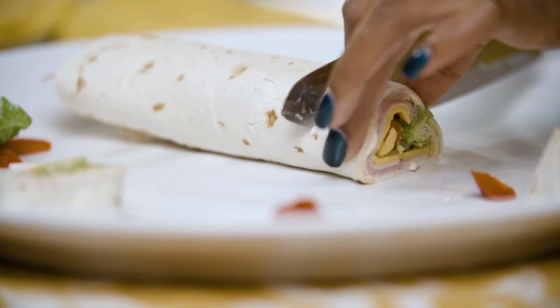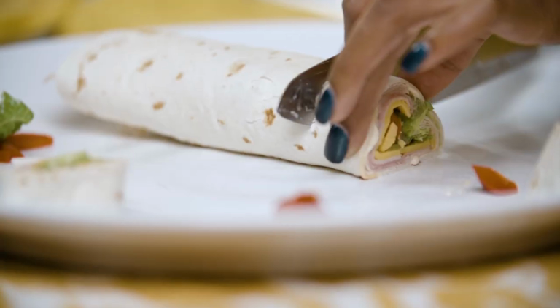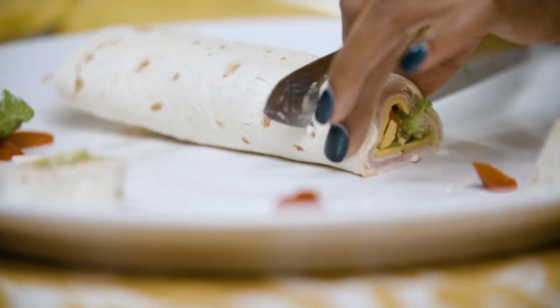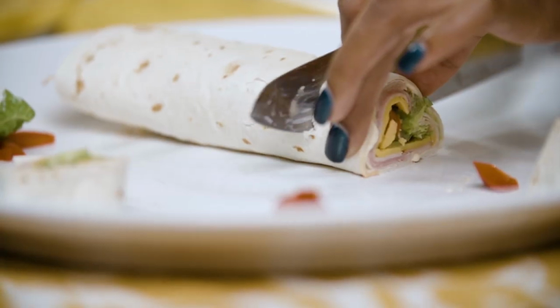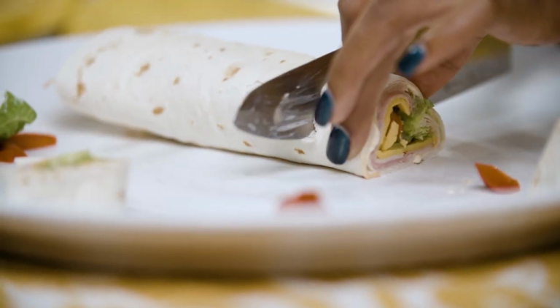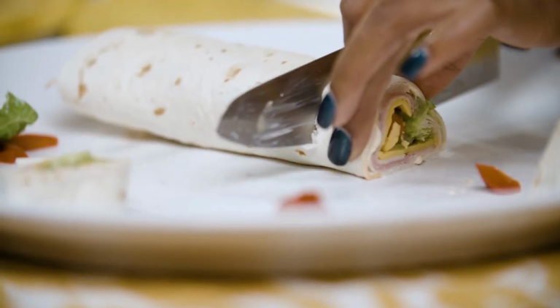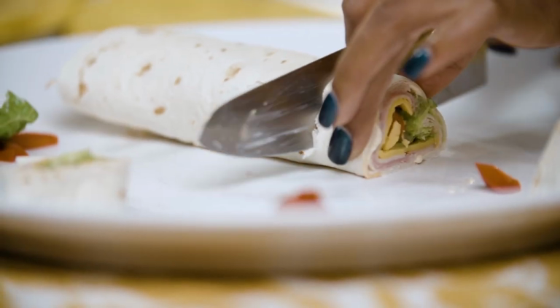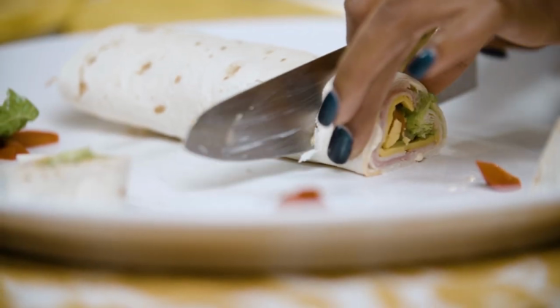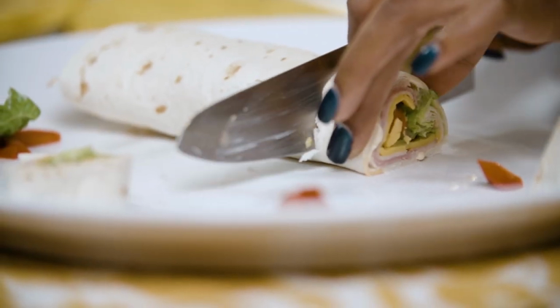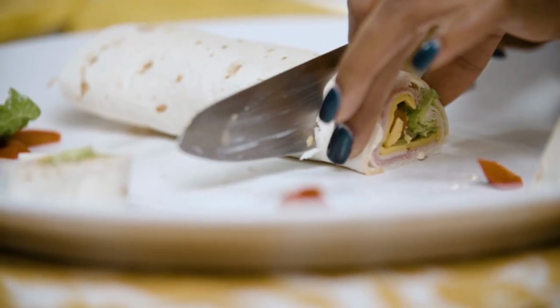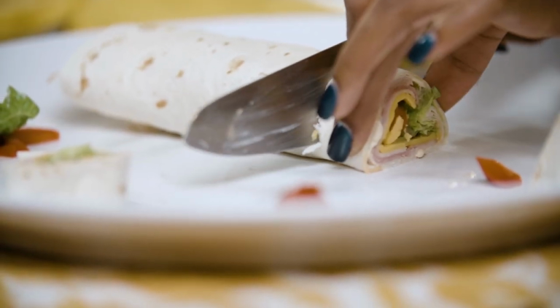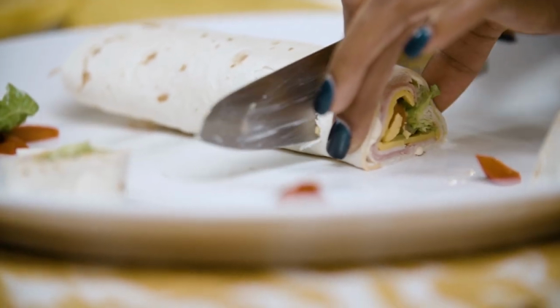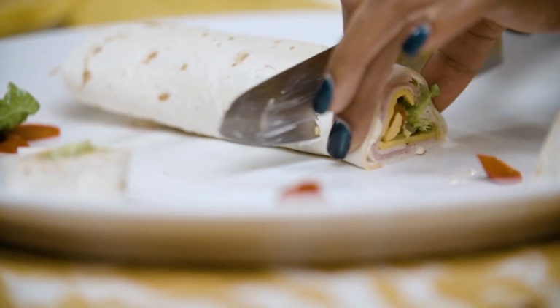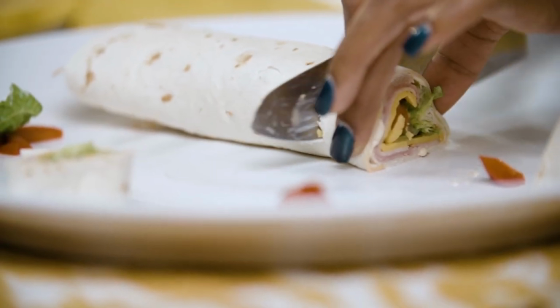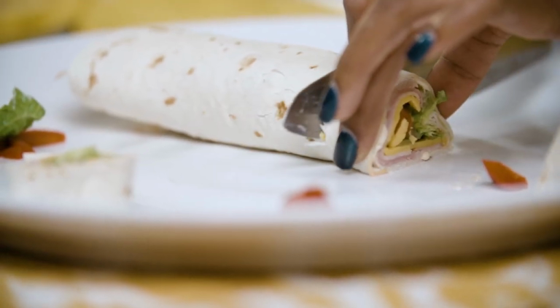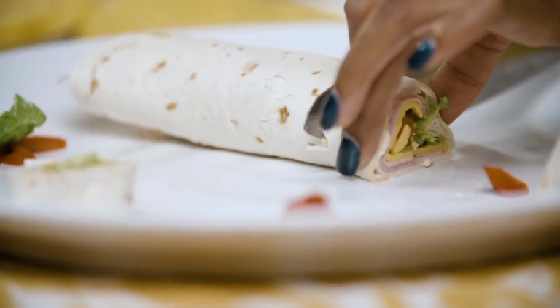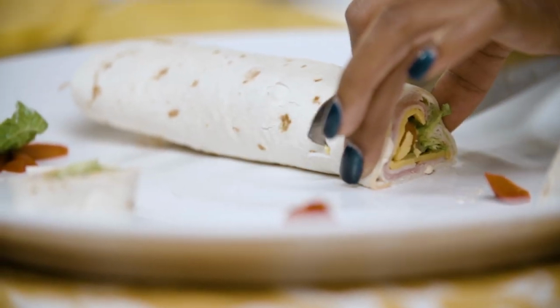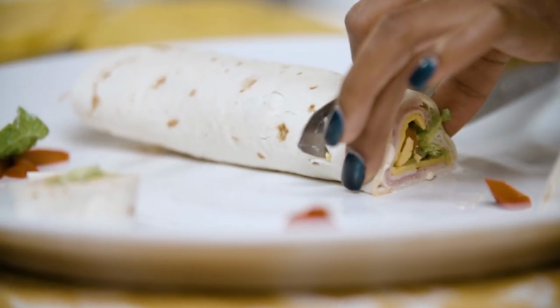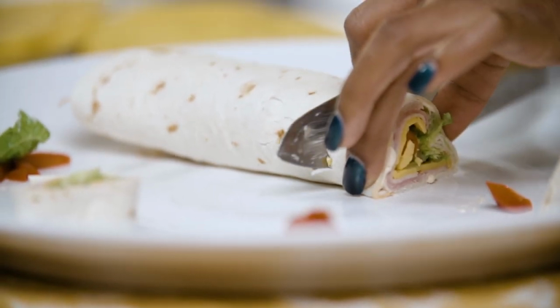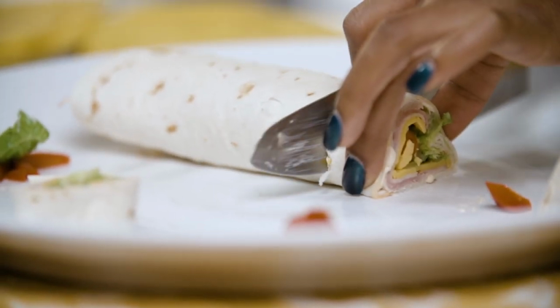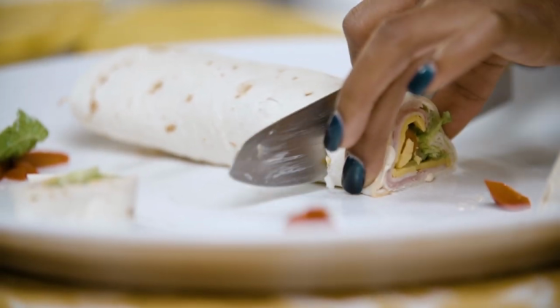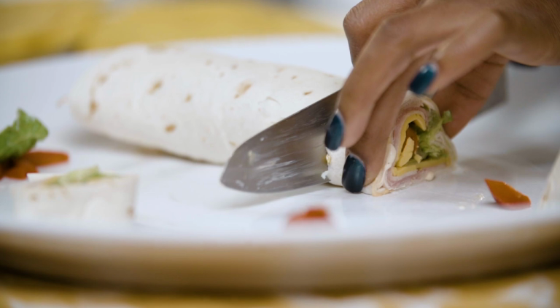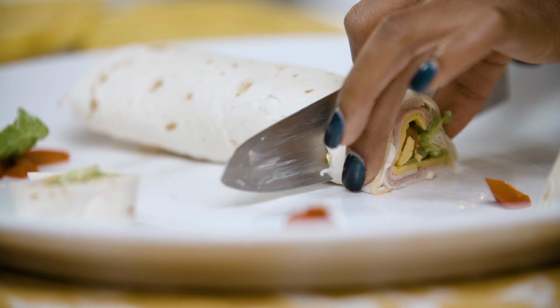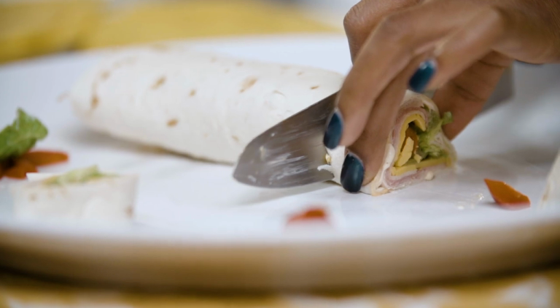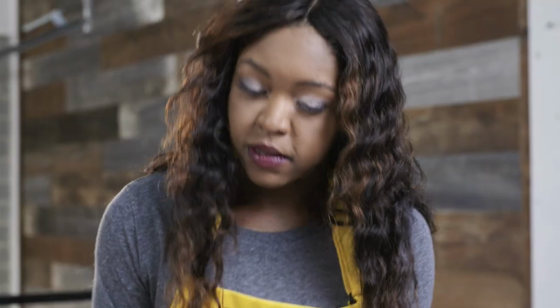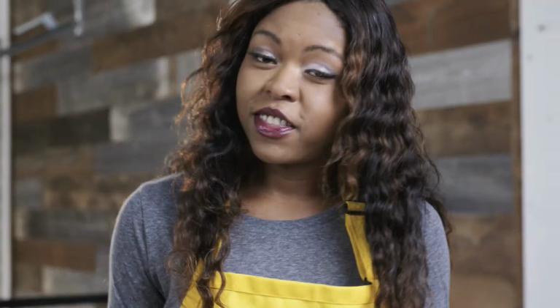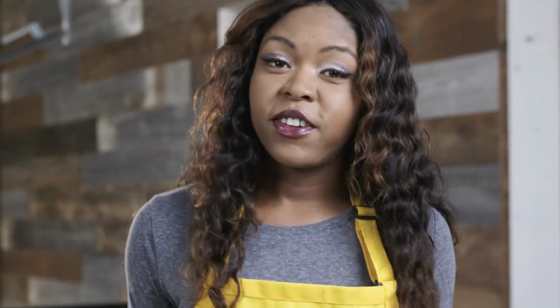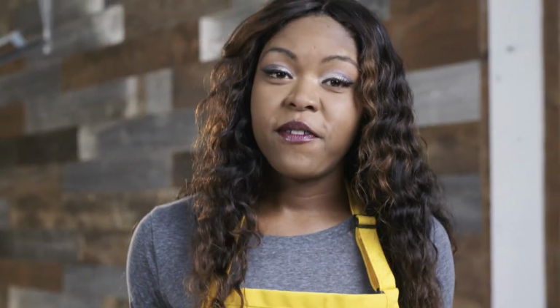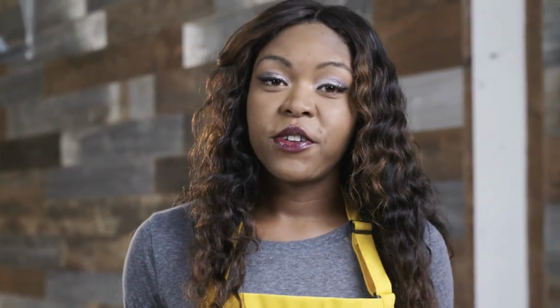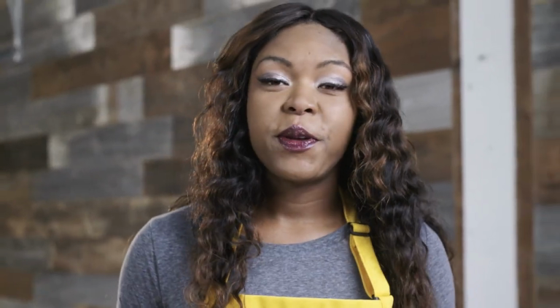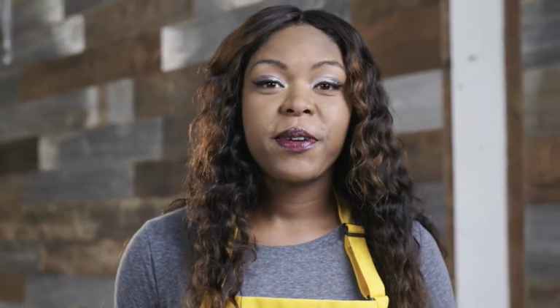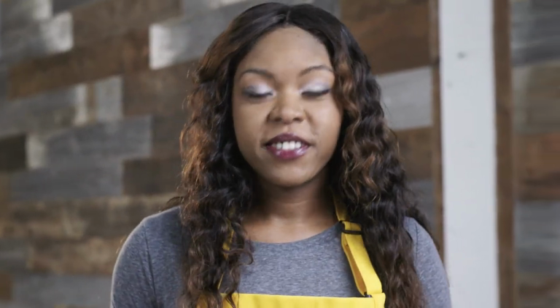This is great for parties because it's really inexpensive and it goes a long way. And there you have it, your pinwheels.